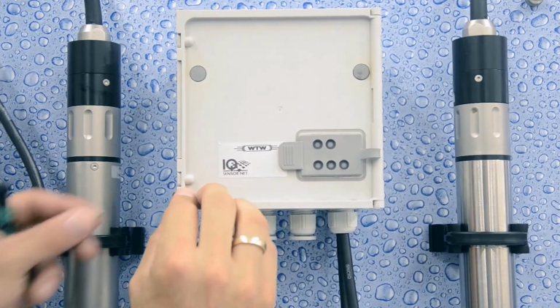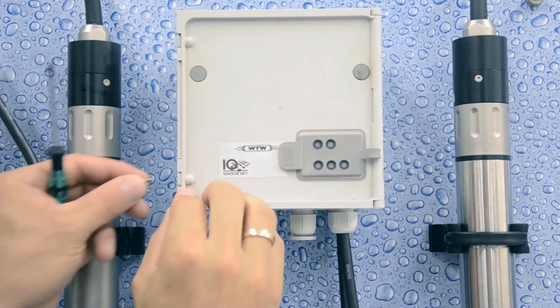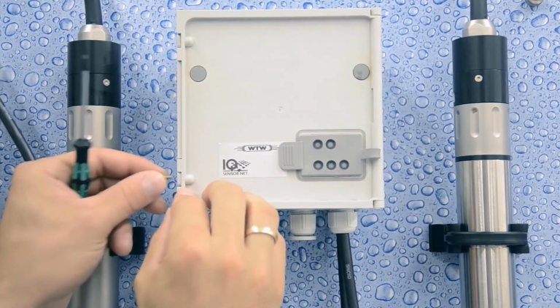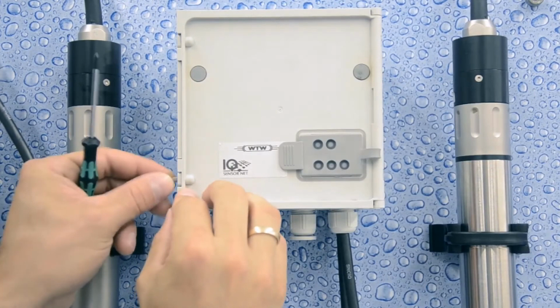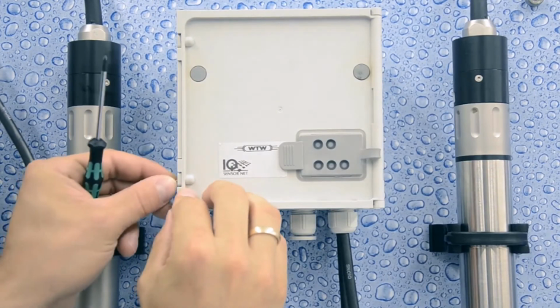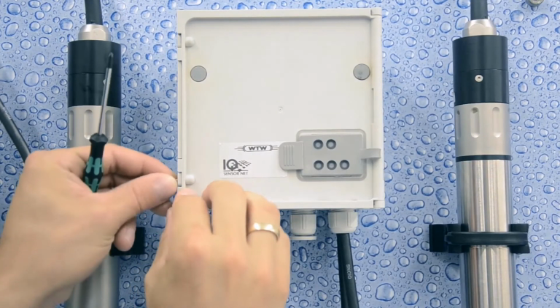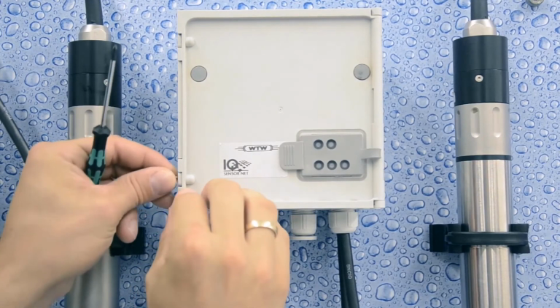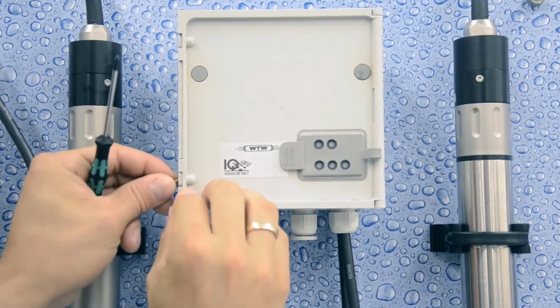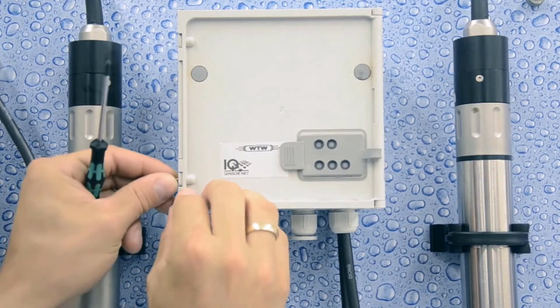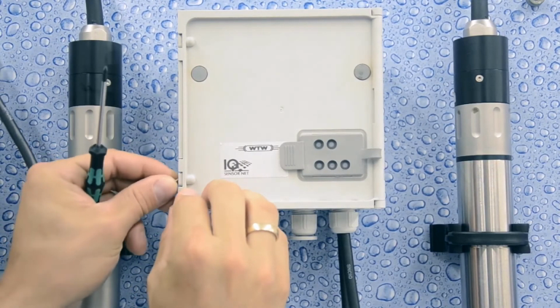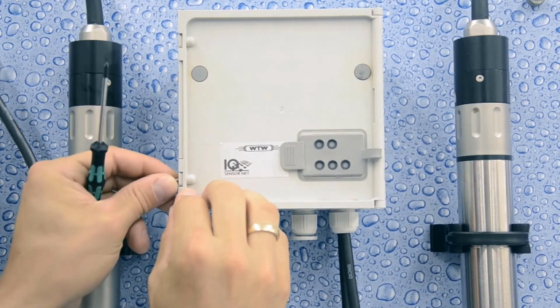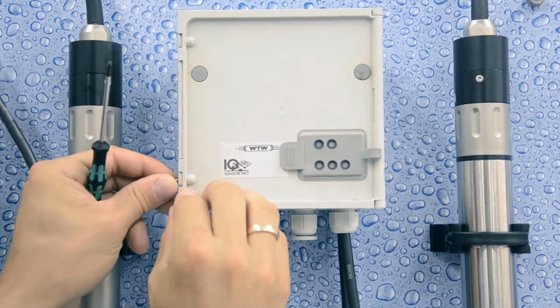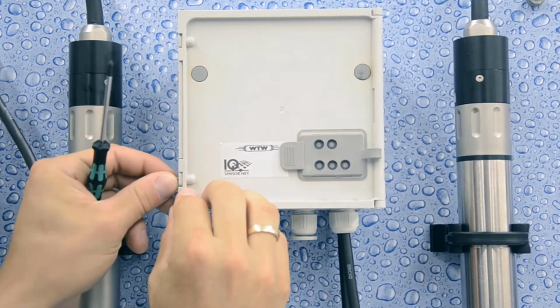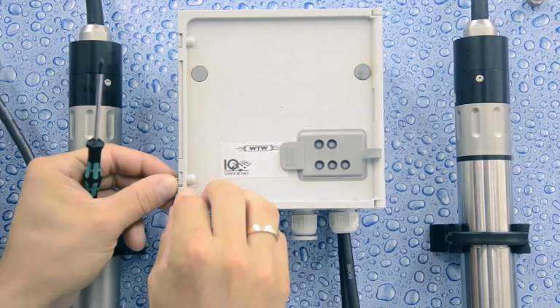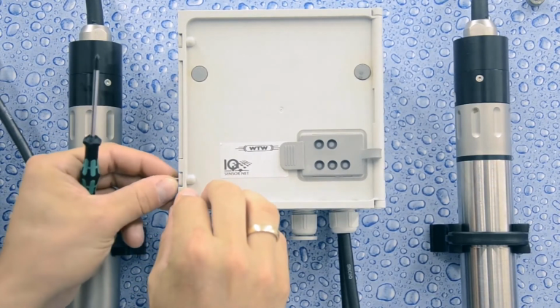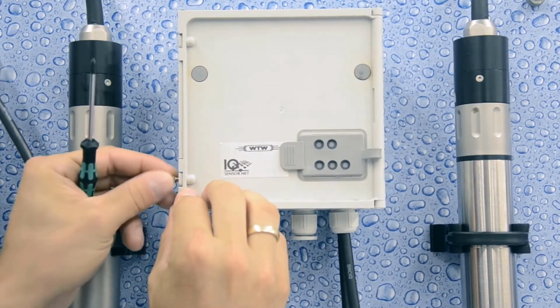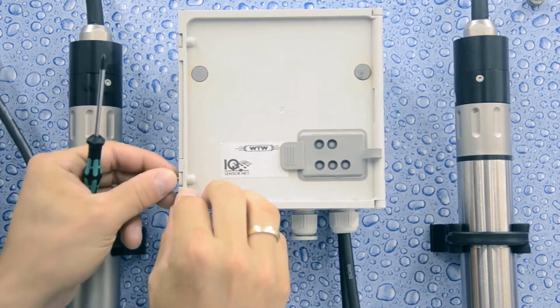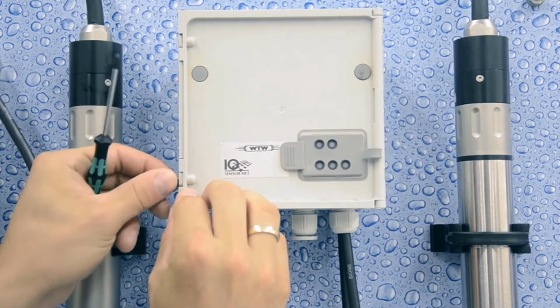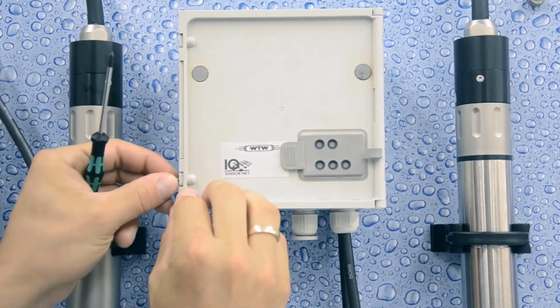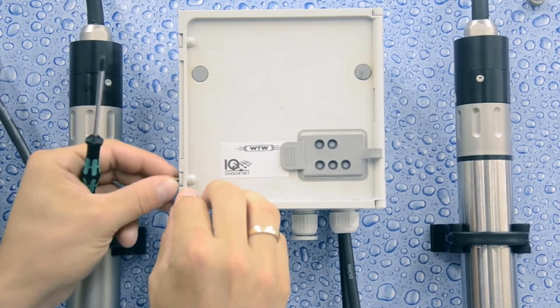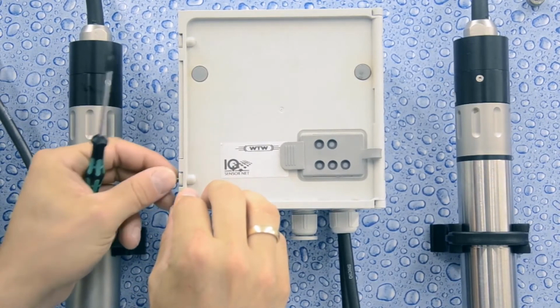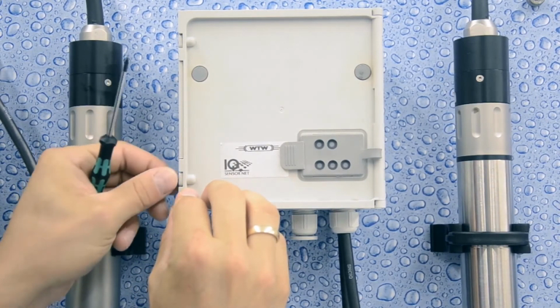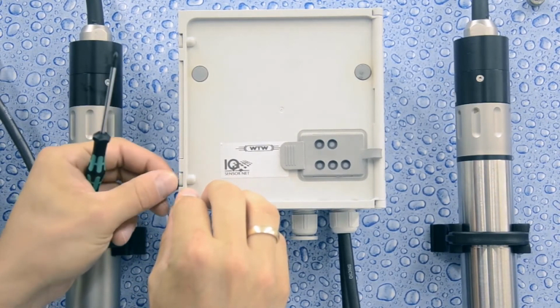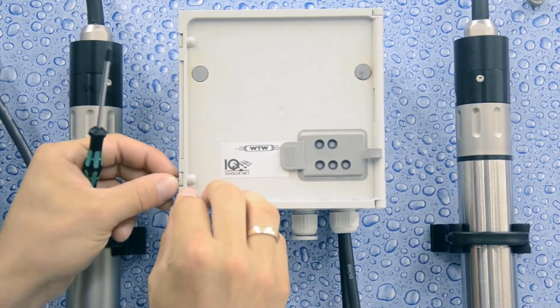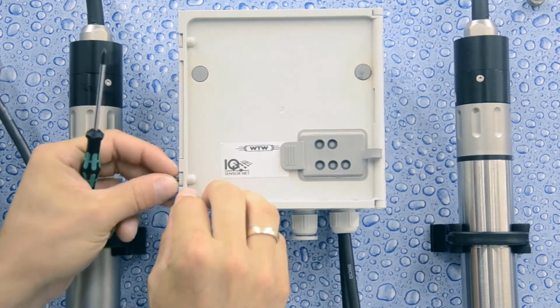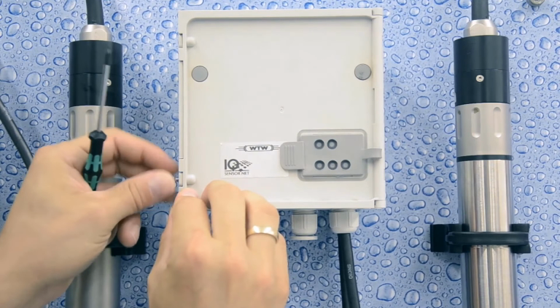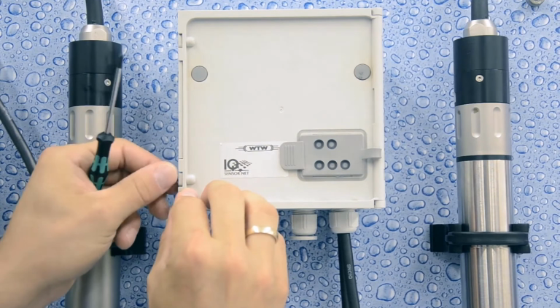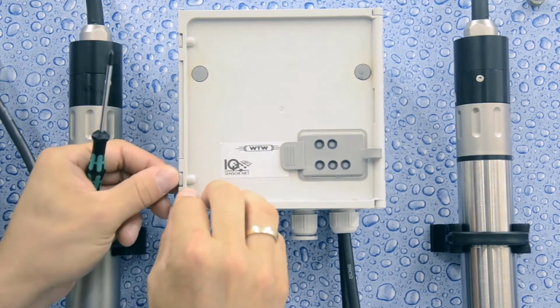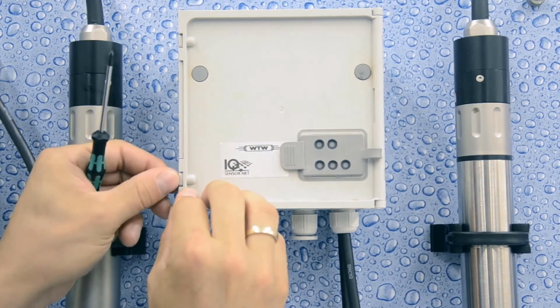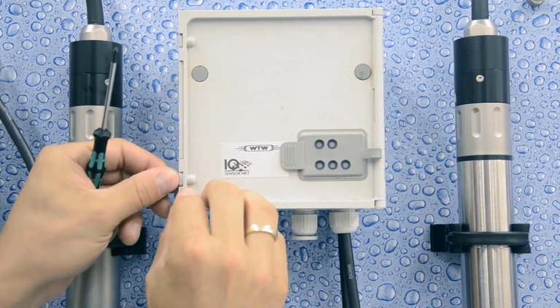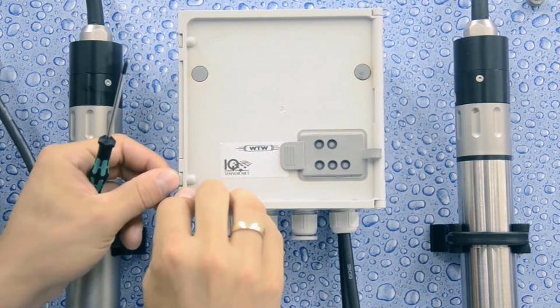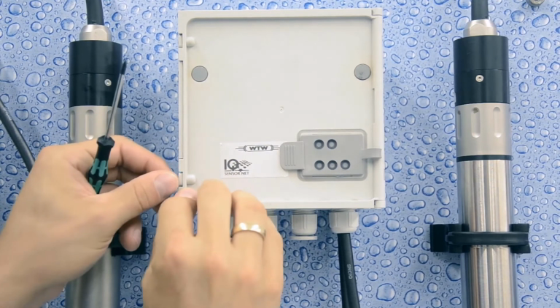After all cables have been installed, screw the cover of the front module into place.